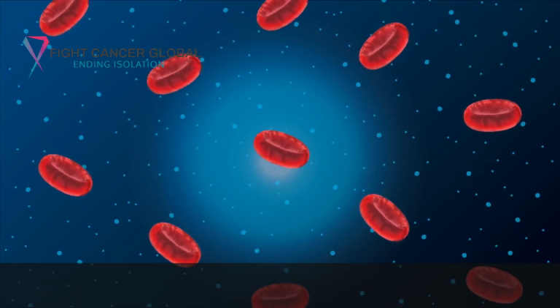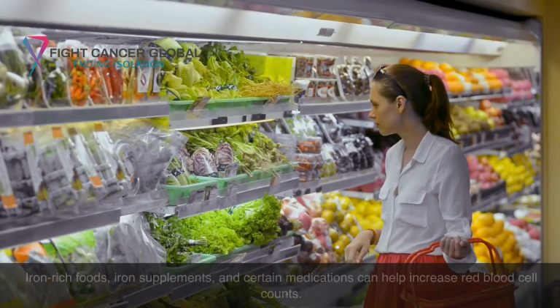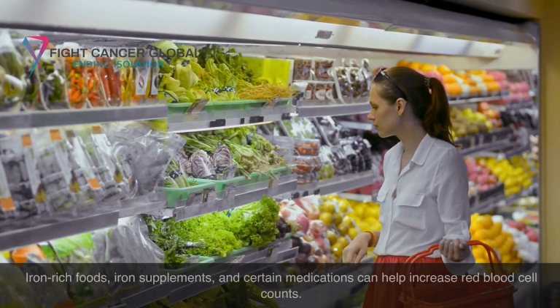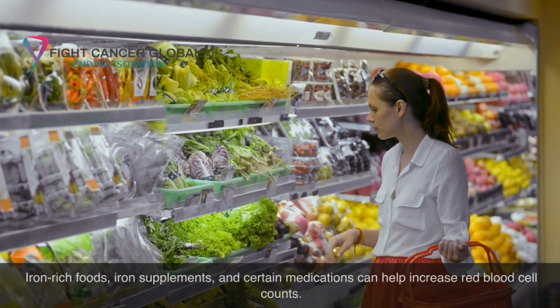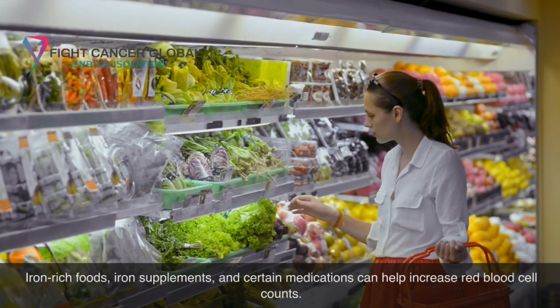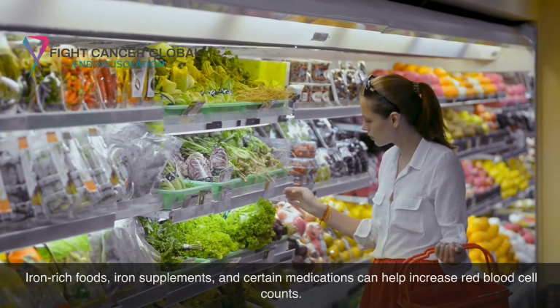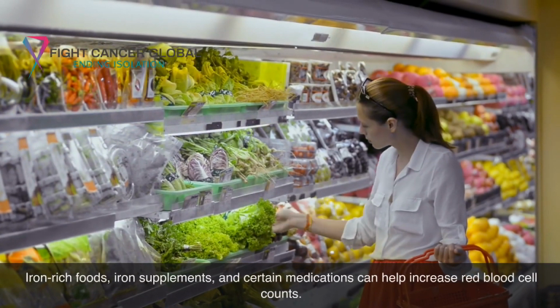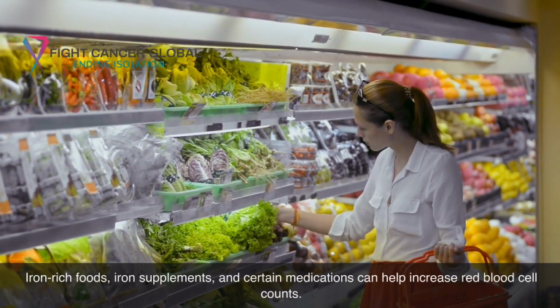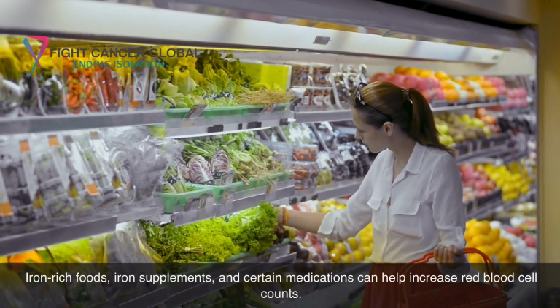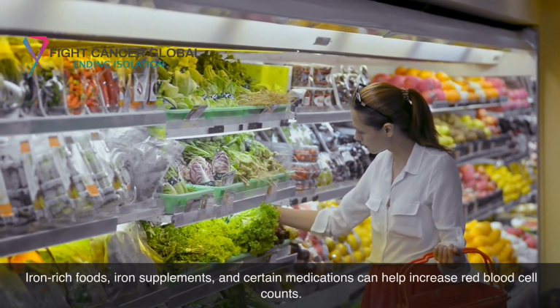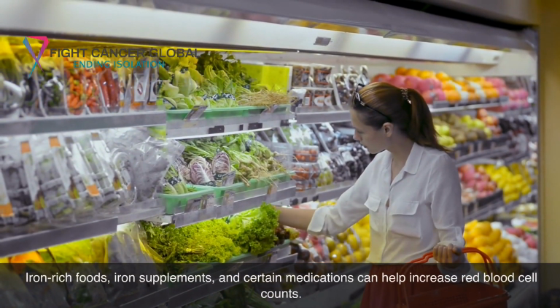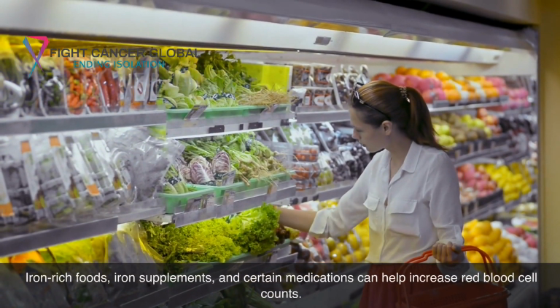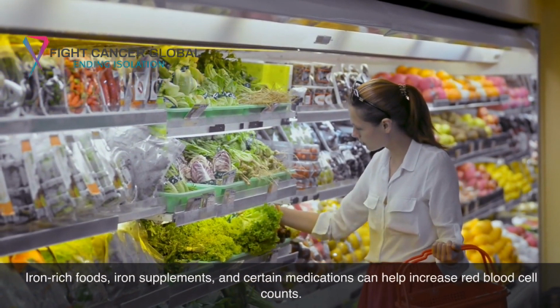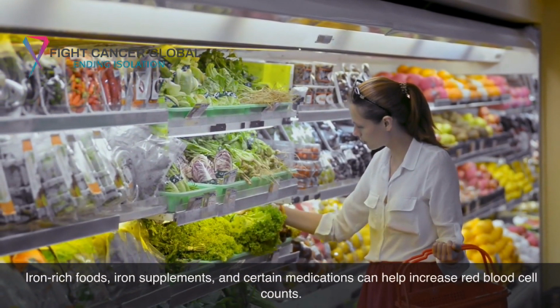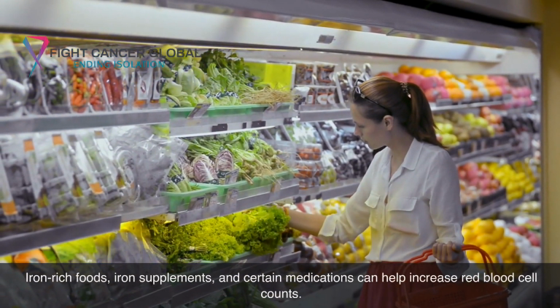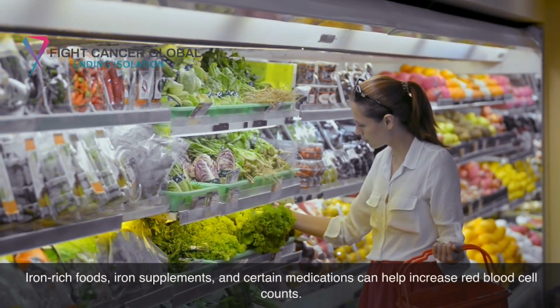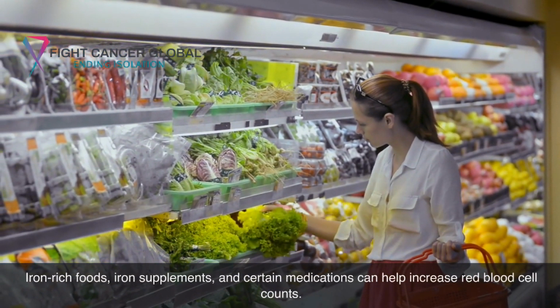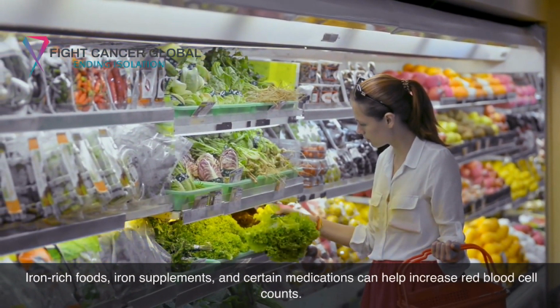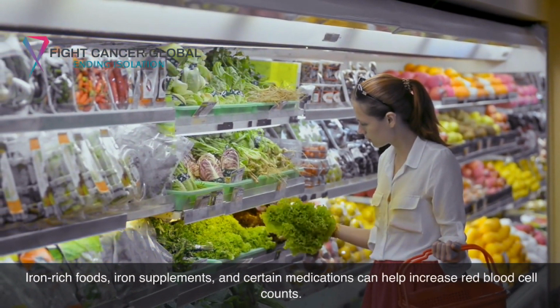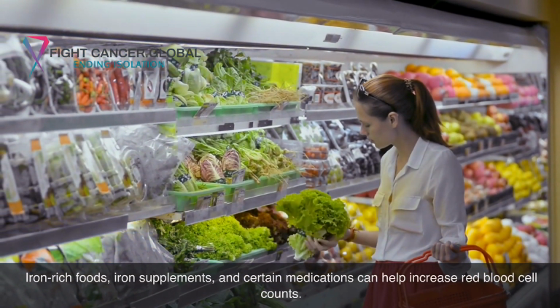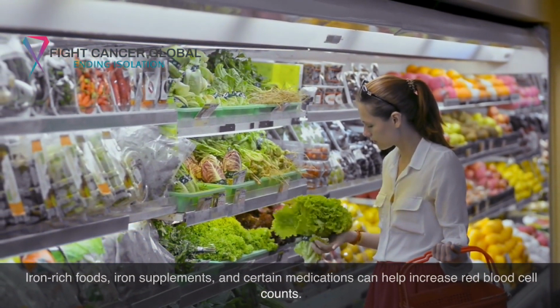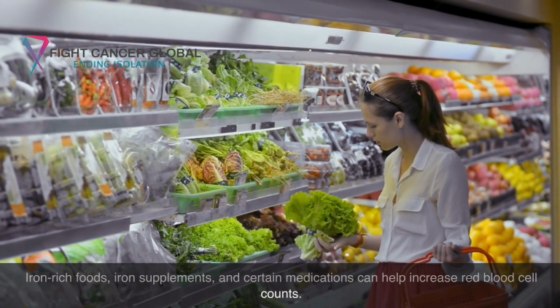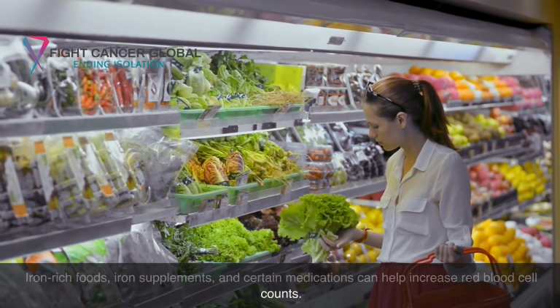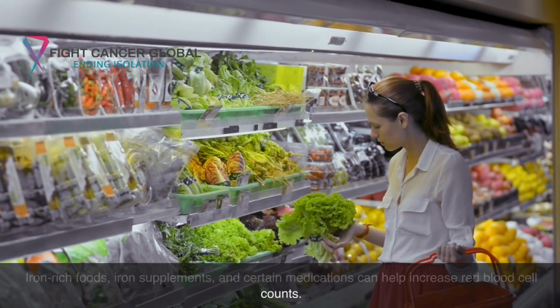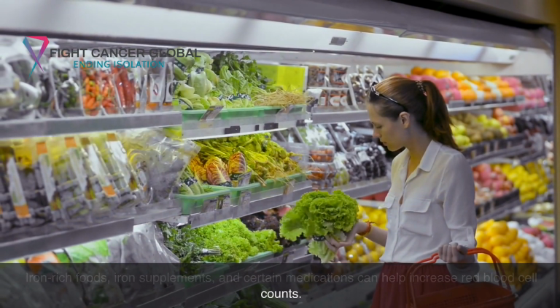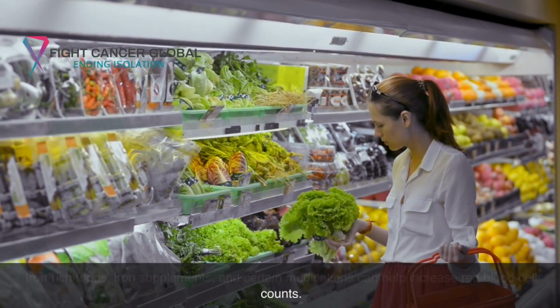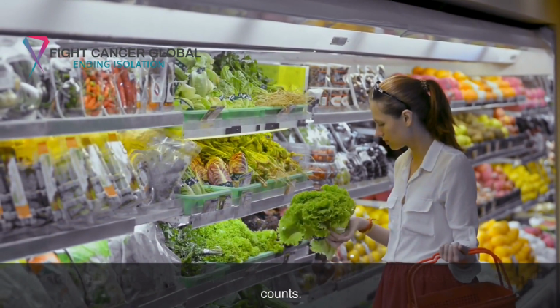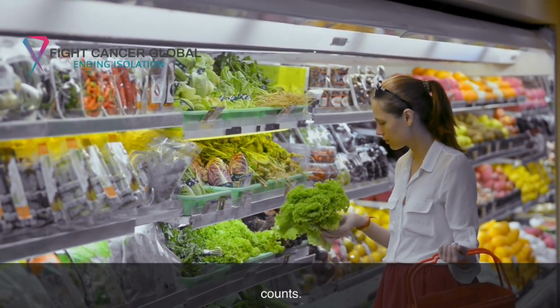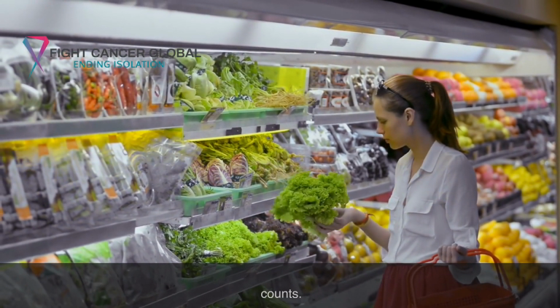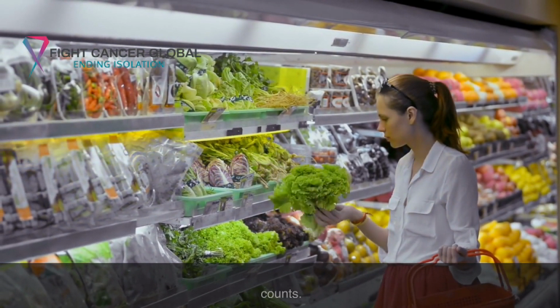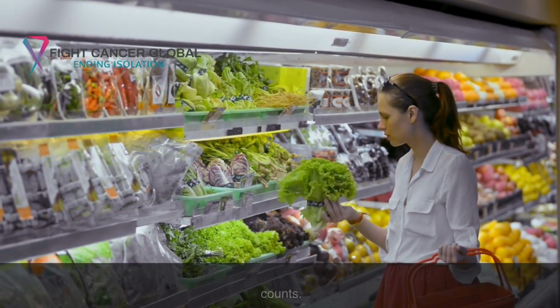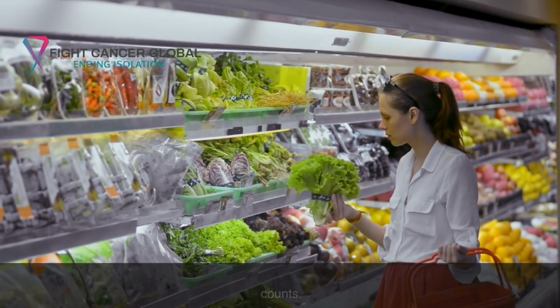Iron-rich foods, iron supplements, and certain medications can help increase red blood cell counts.